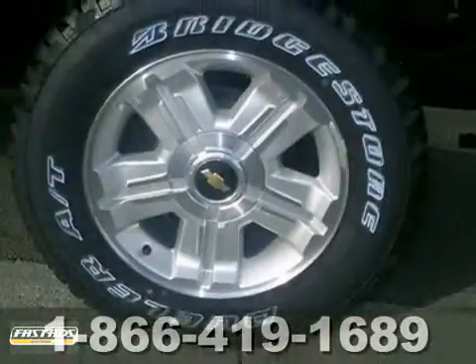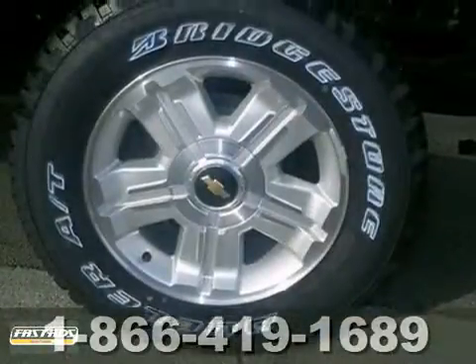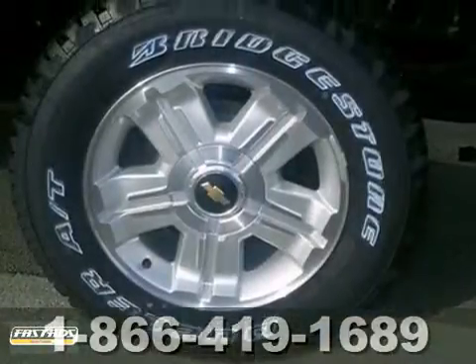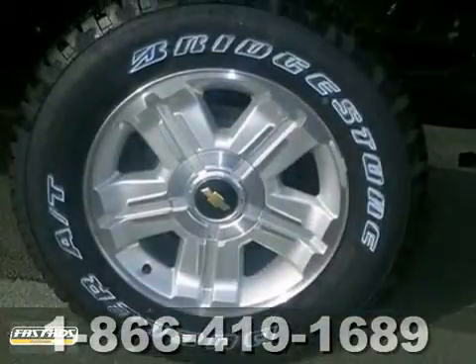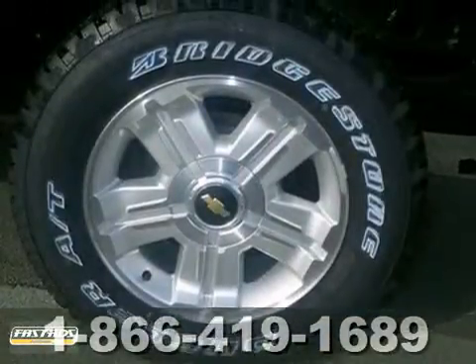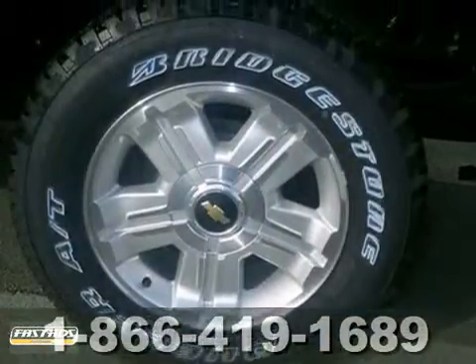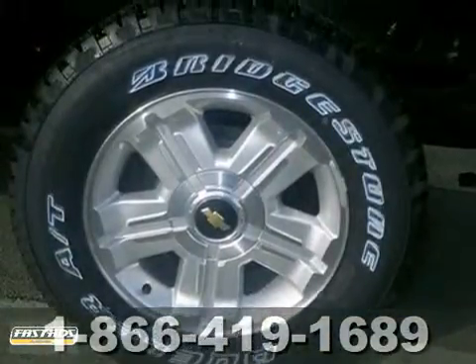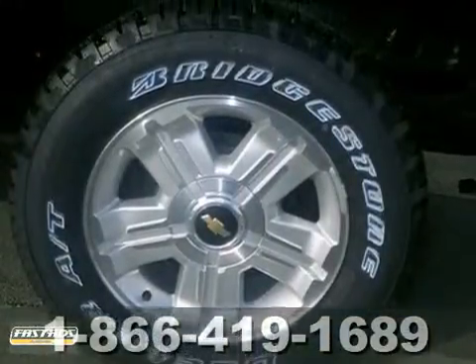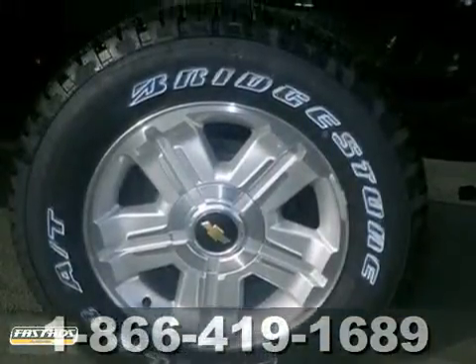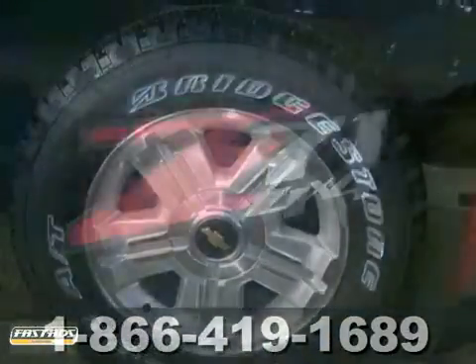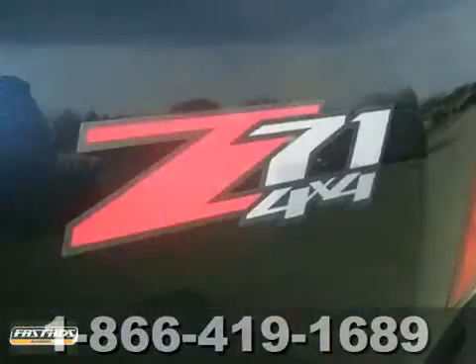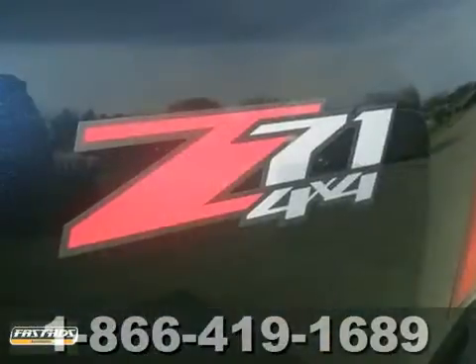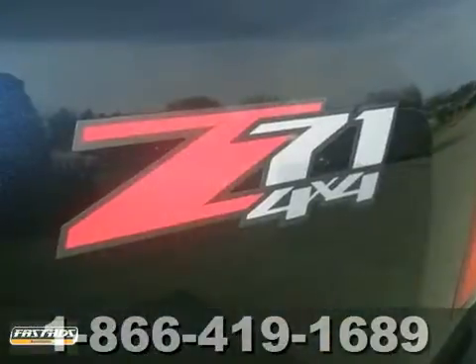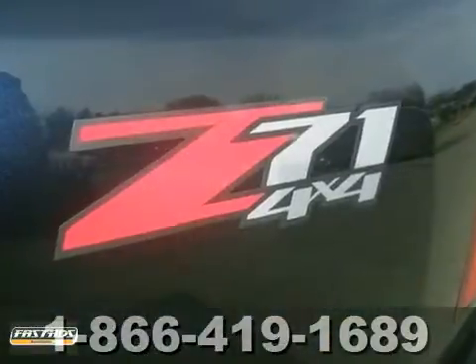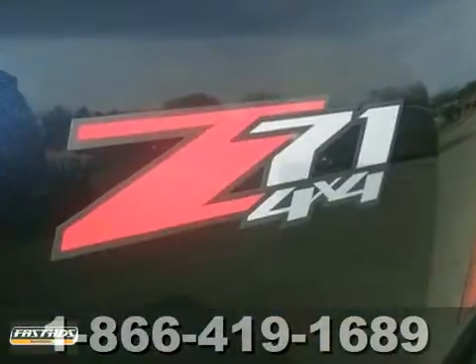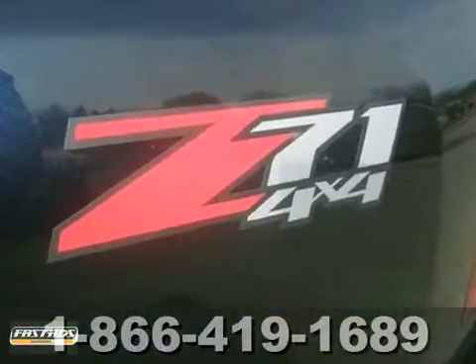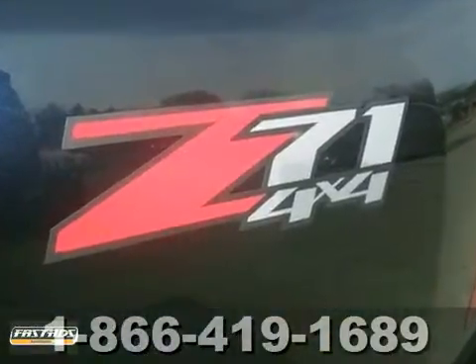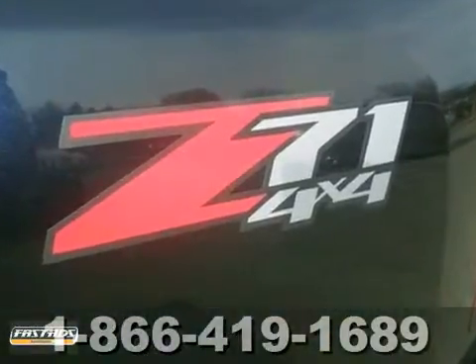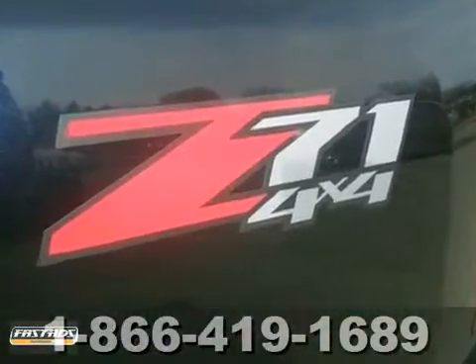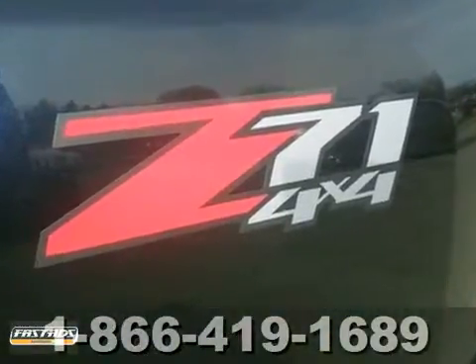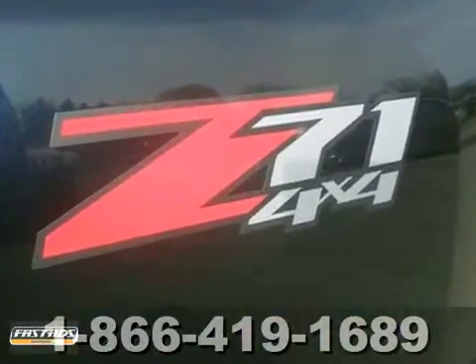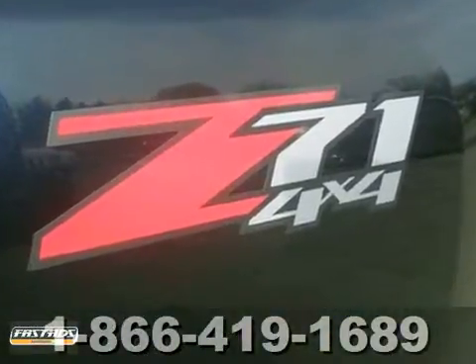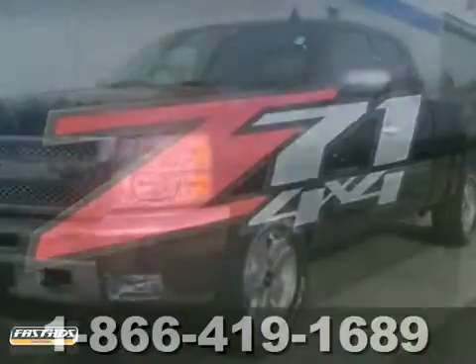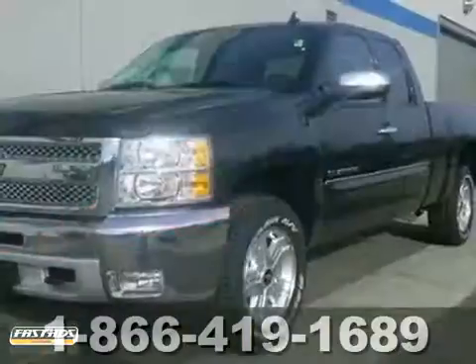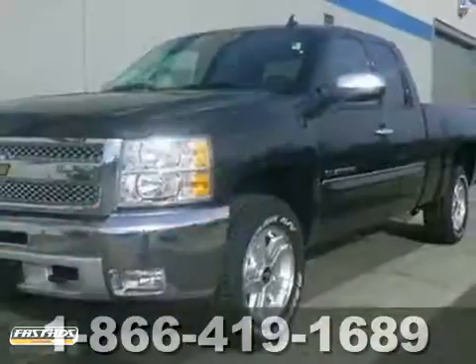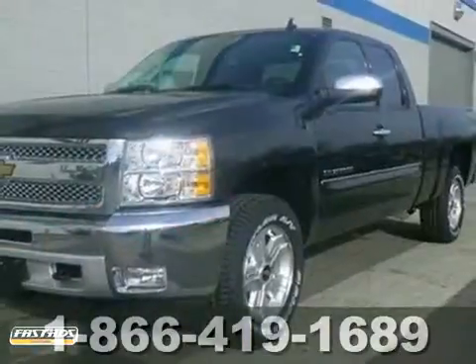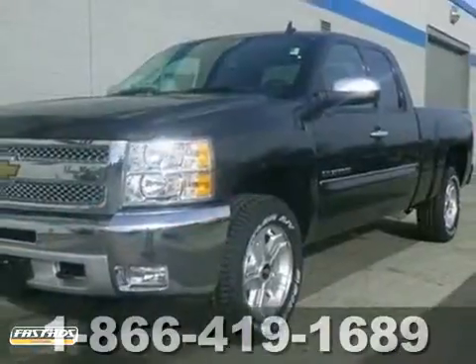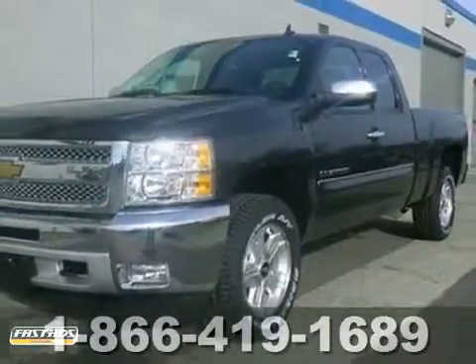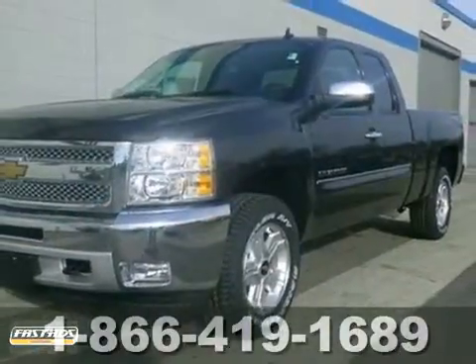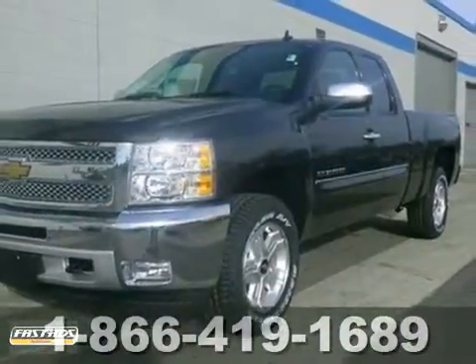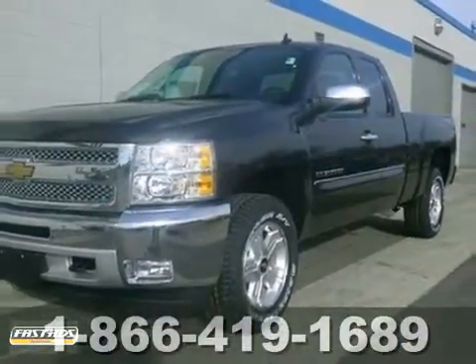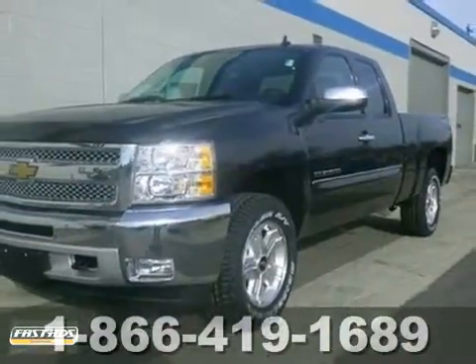Other features include four-wheel drive, and it has the Z71 4x4 package. Come on out and test drive it today.